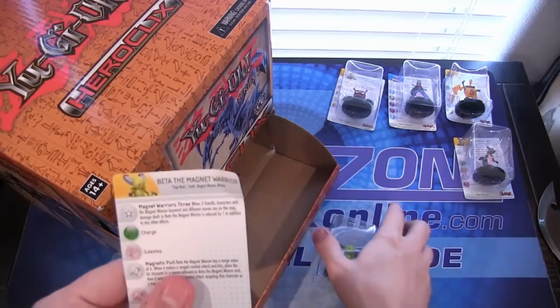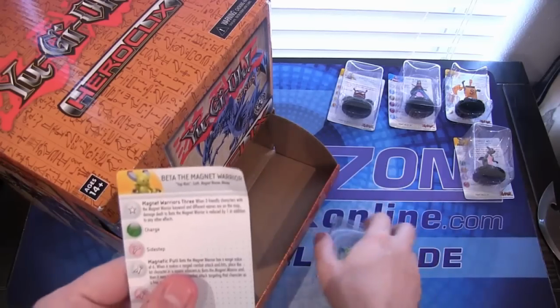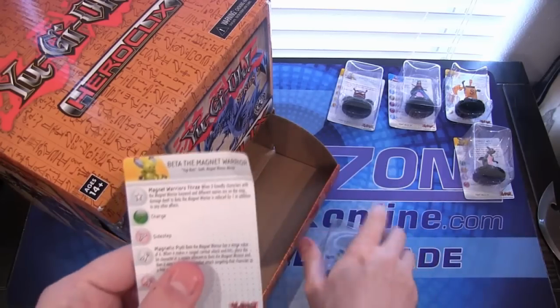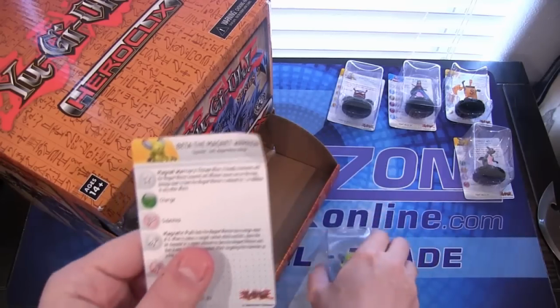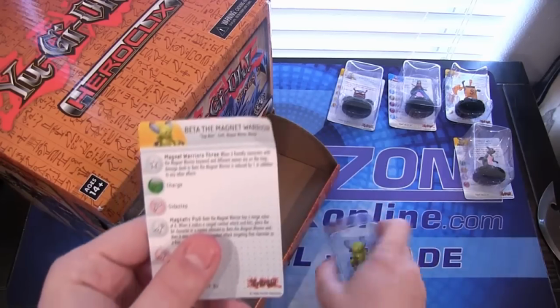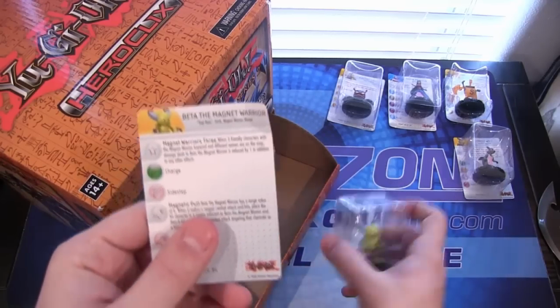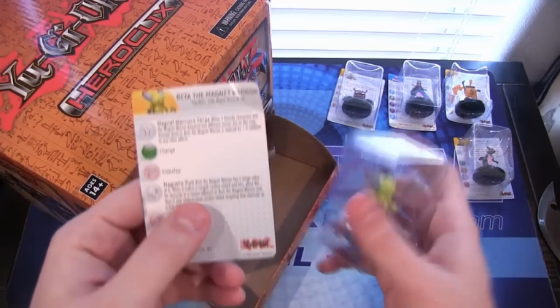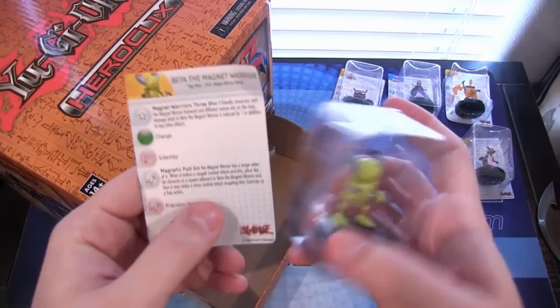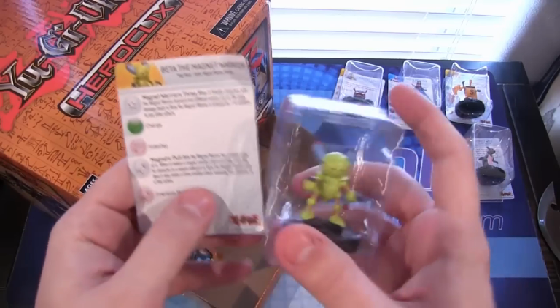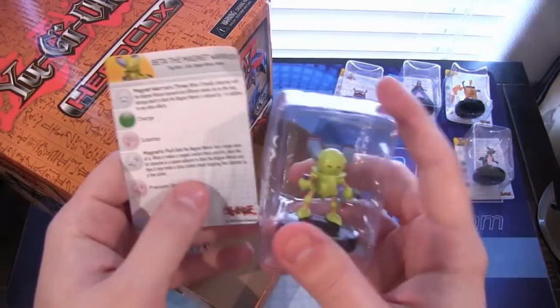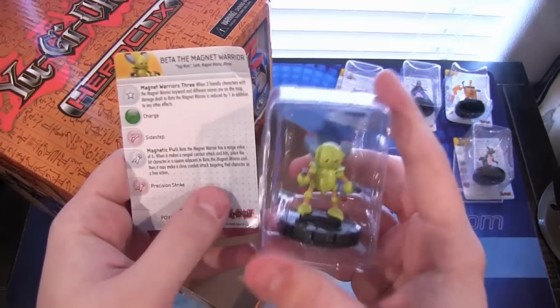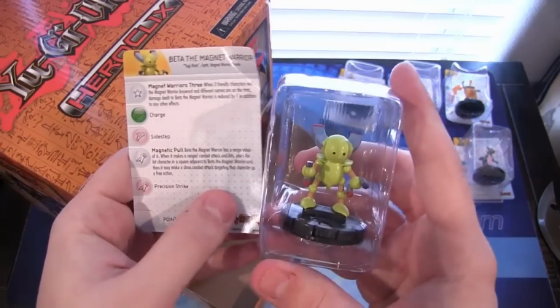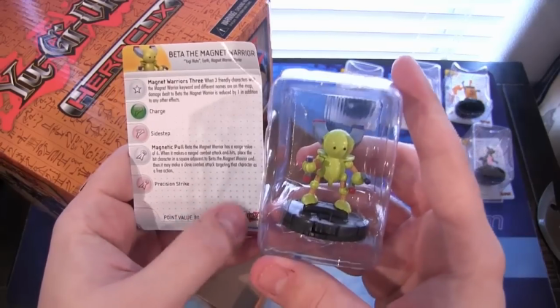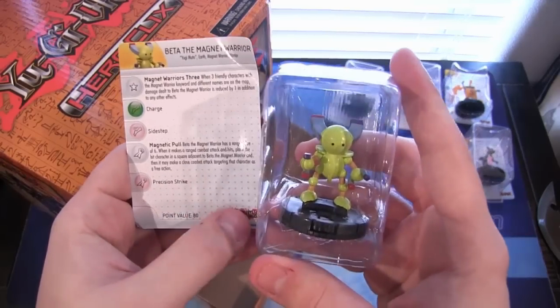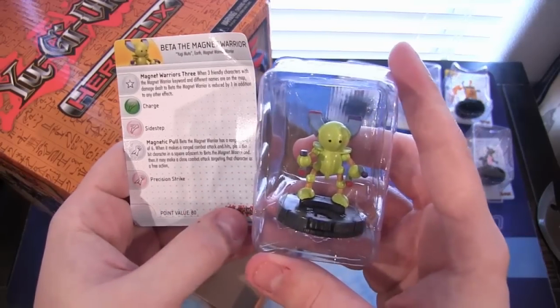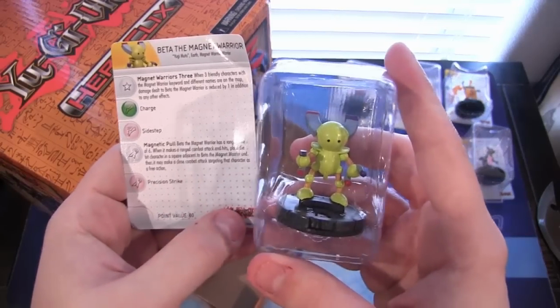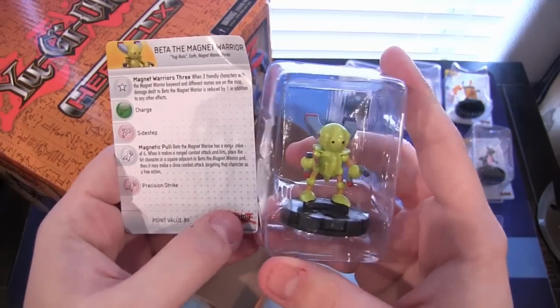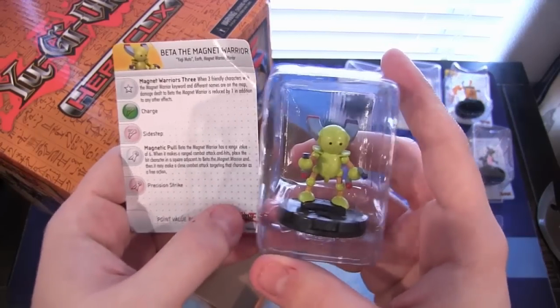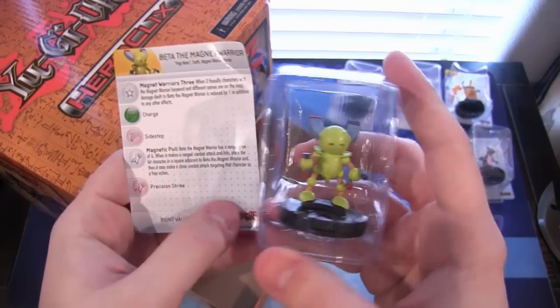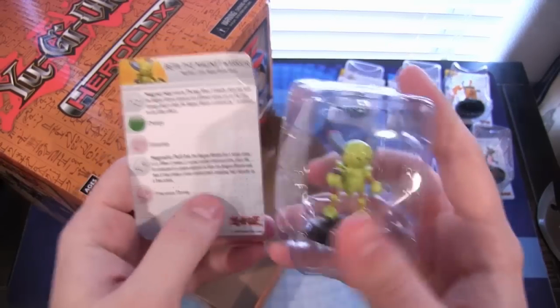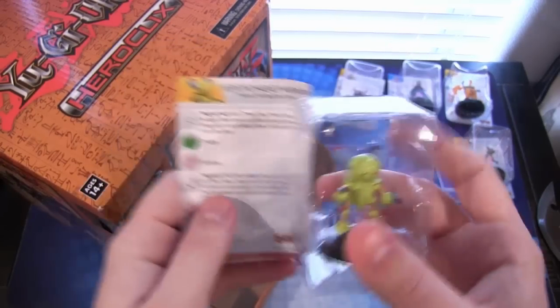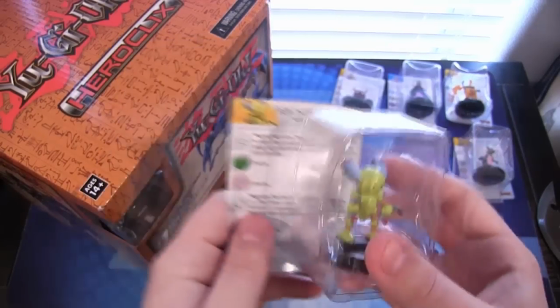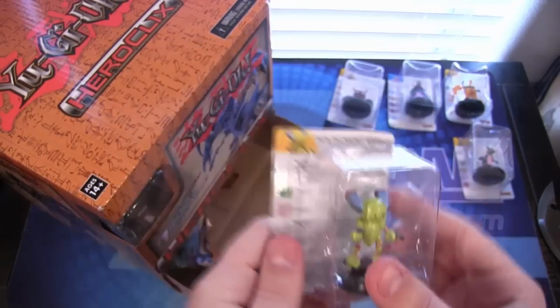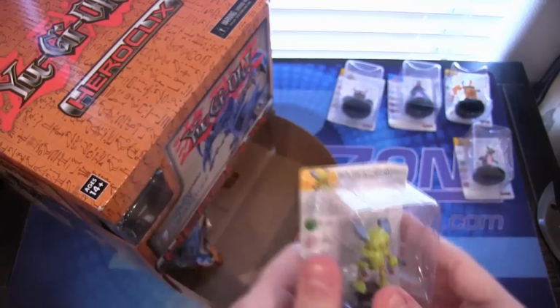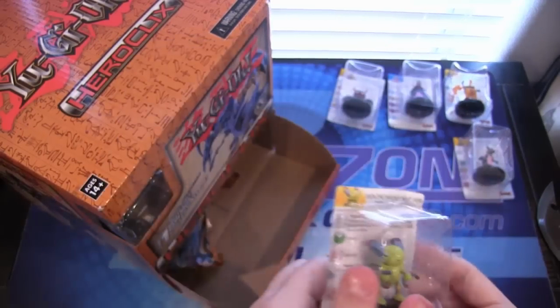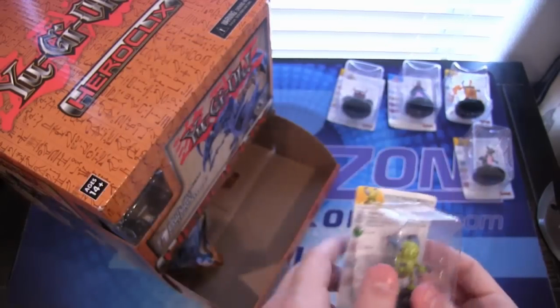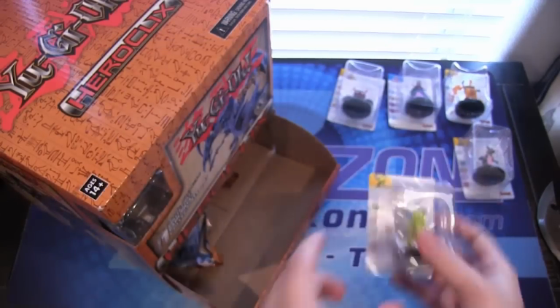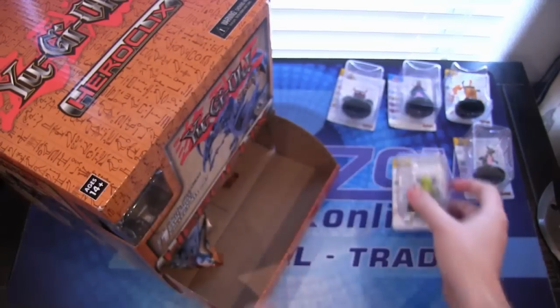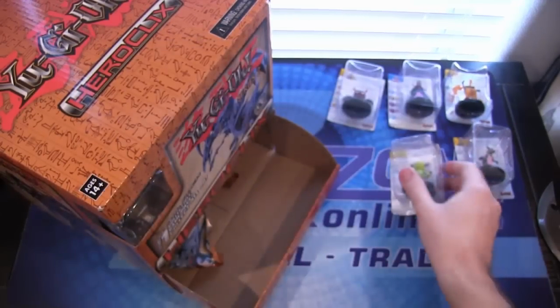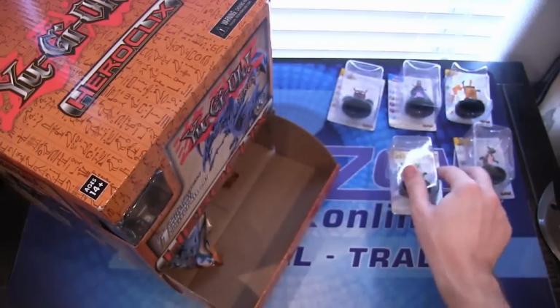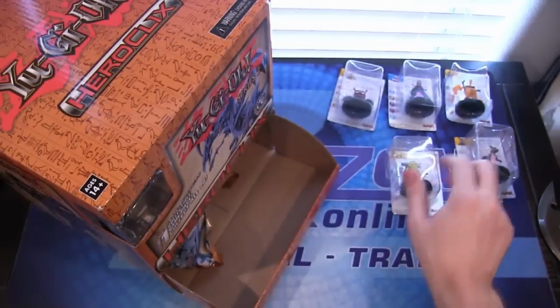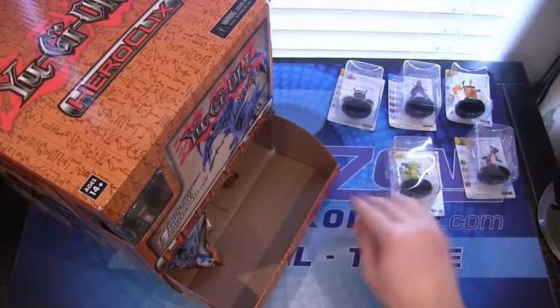Beta the Magnet Warrior, as you can see here. Looks pretty cool — we got Gamma and Beta.